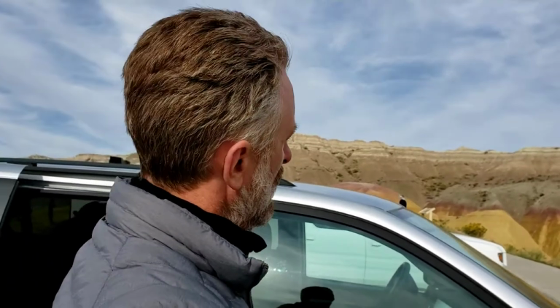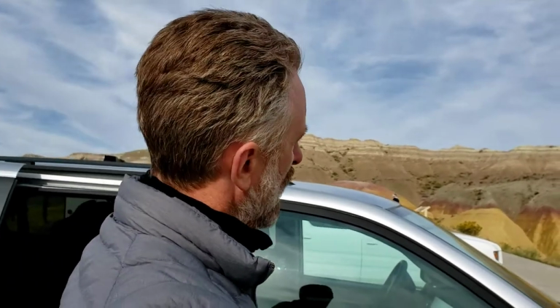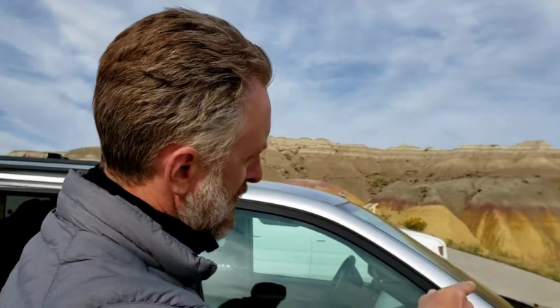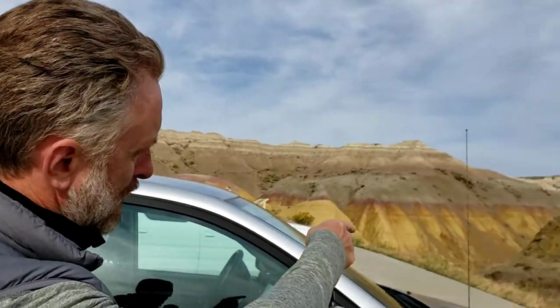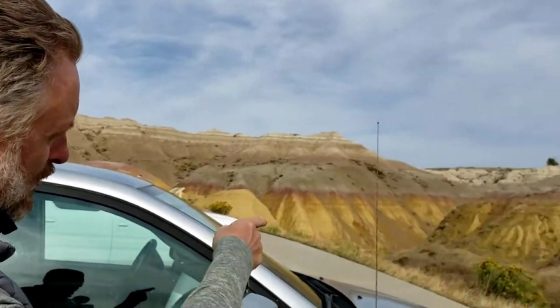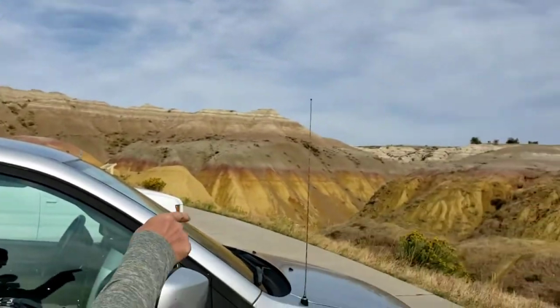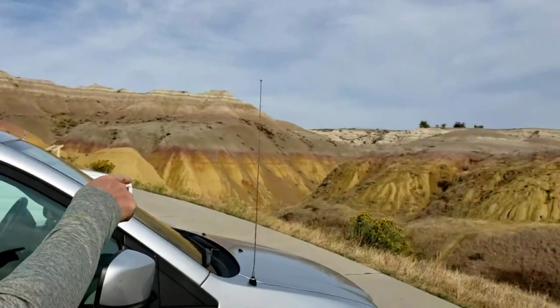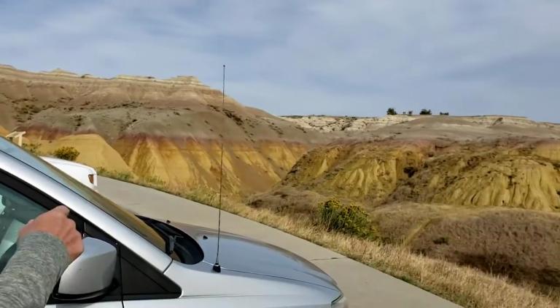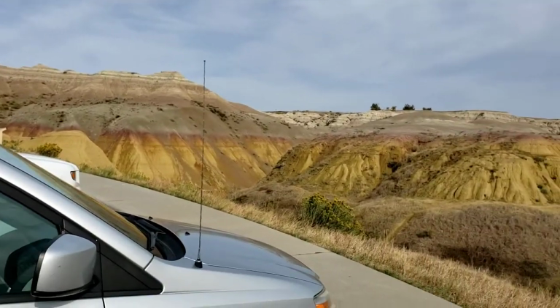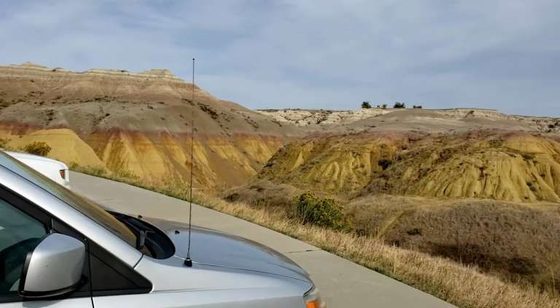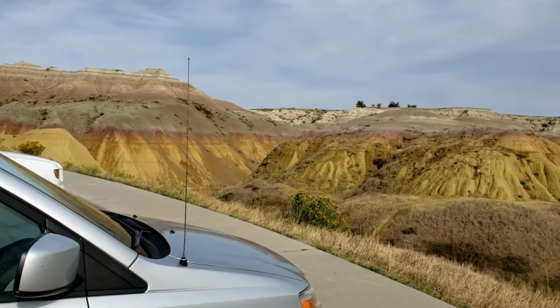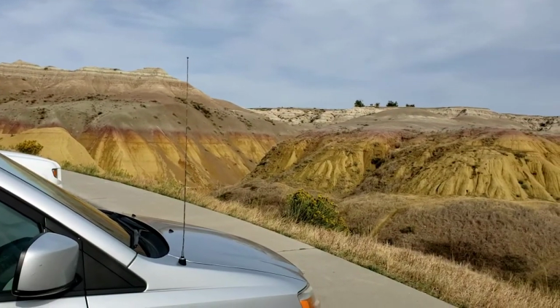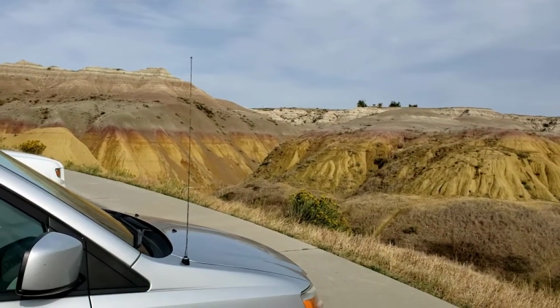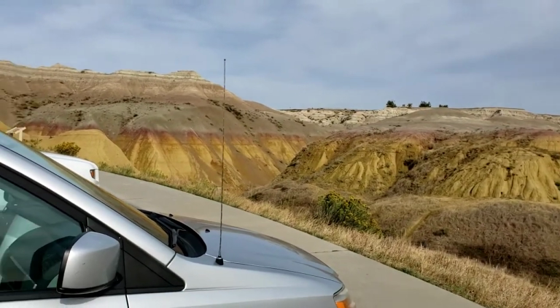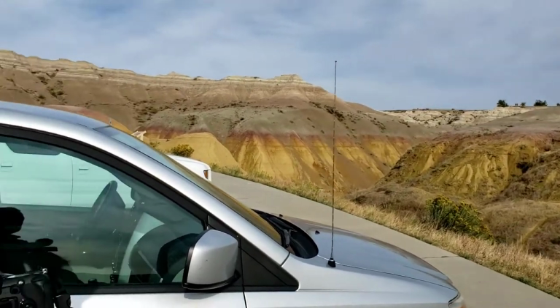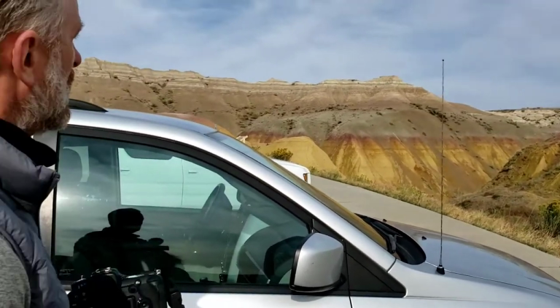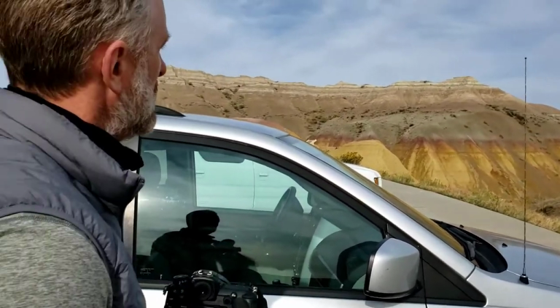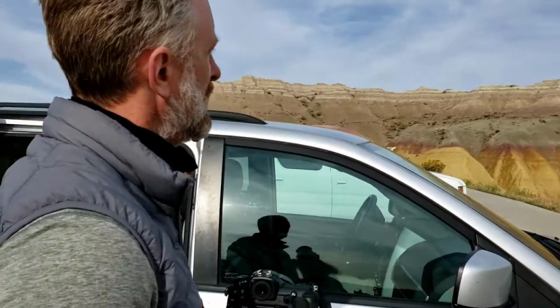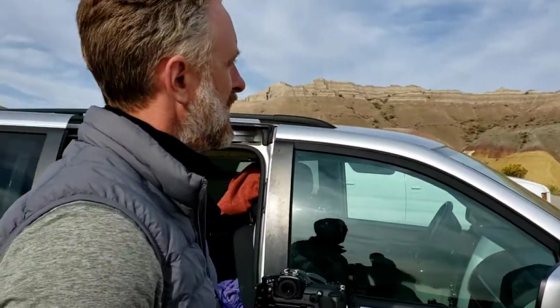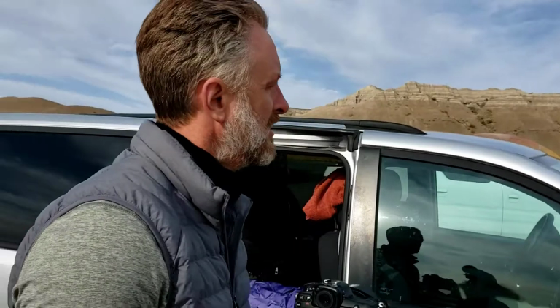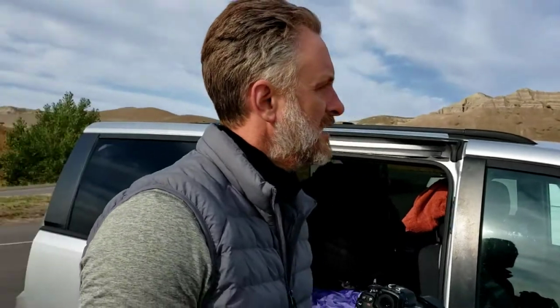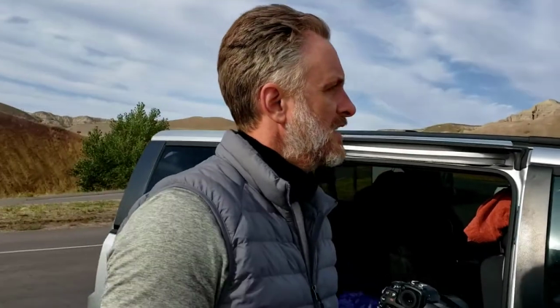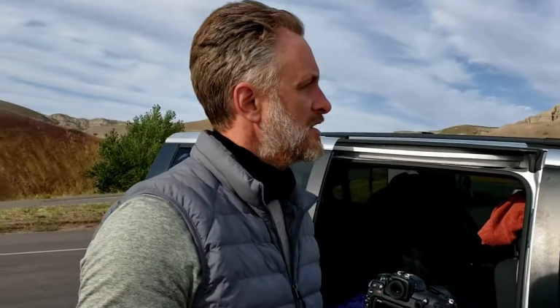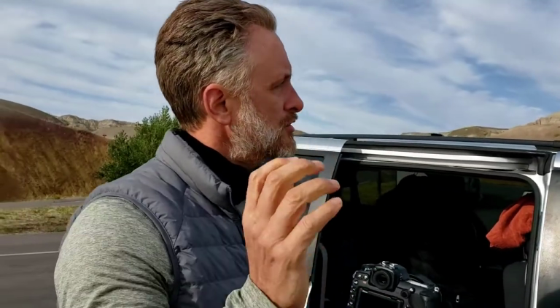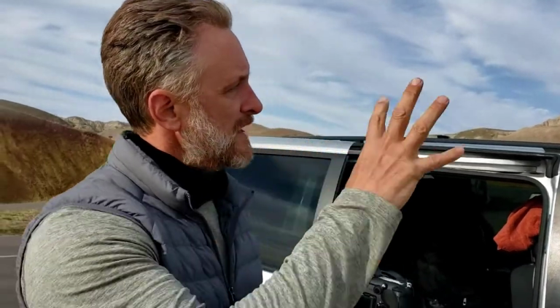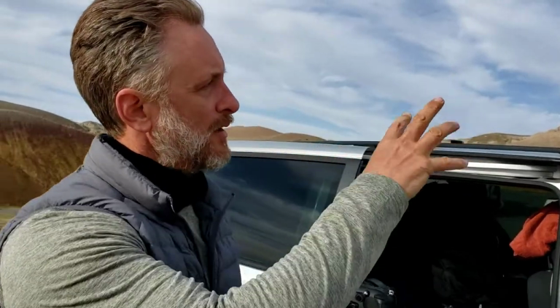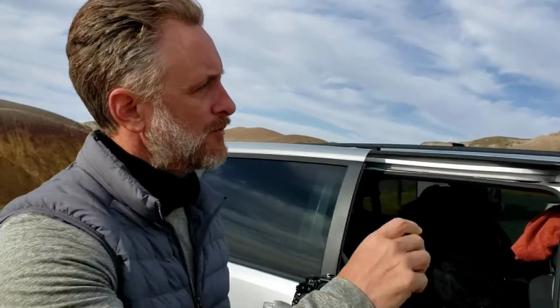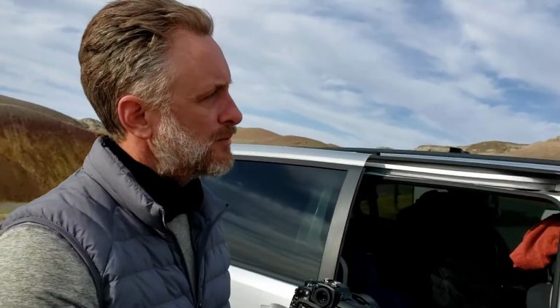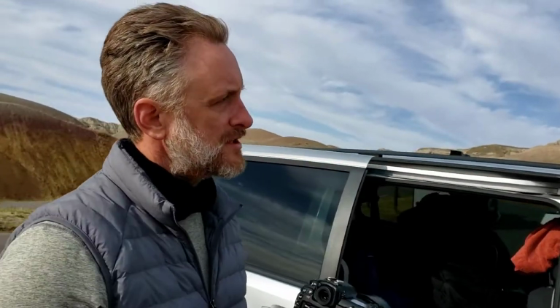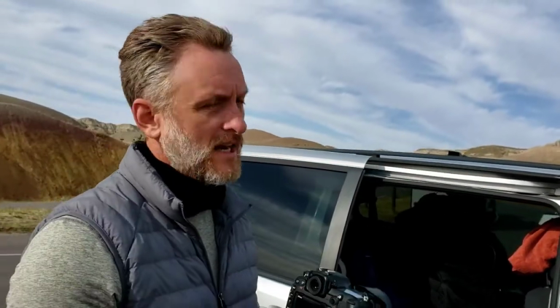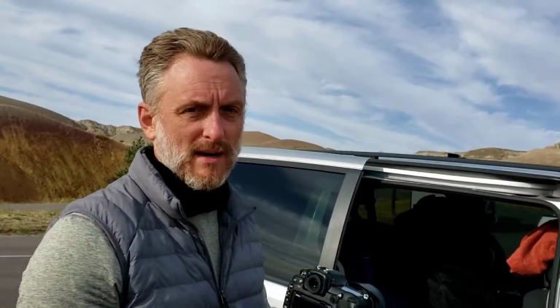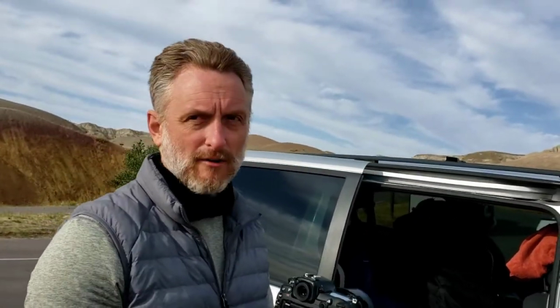I may photograph it with that yellow shrubbery there, or we're going to climb down and shoot that way with the blue sky in the background.